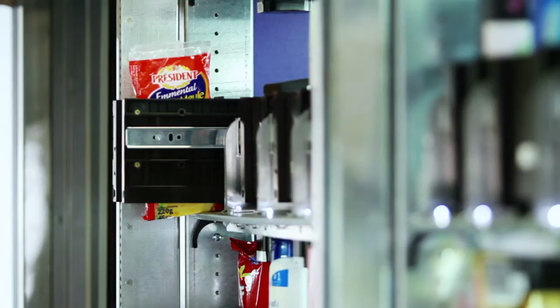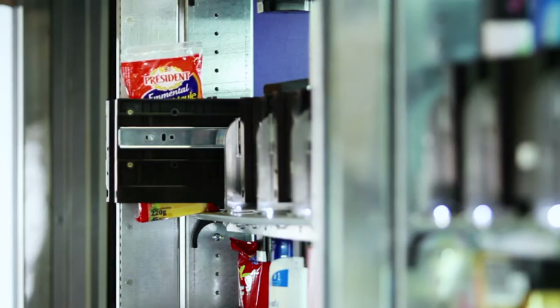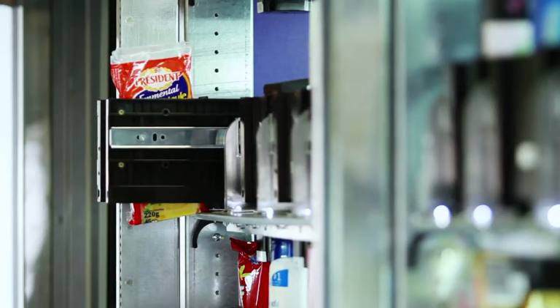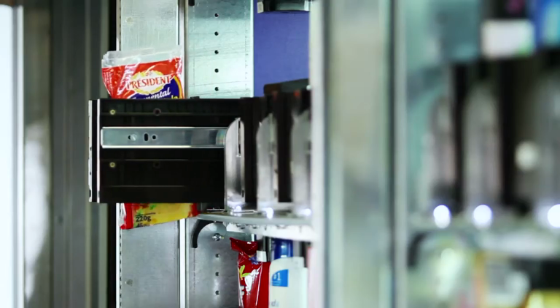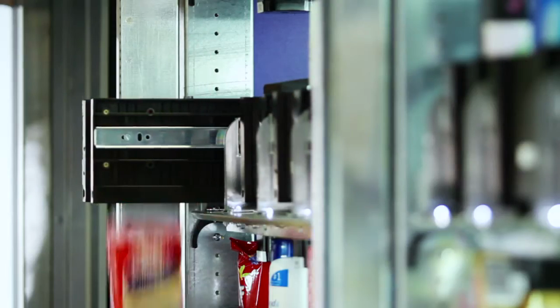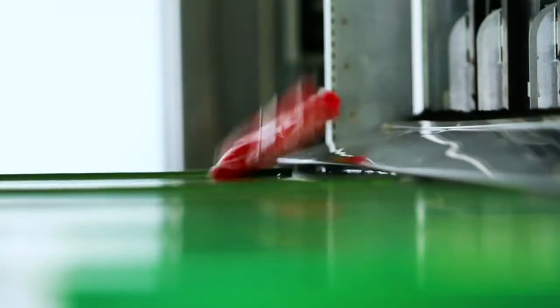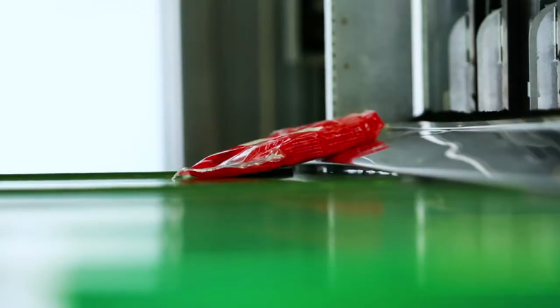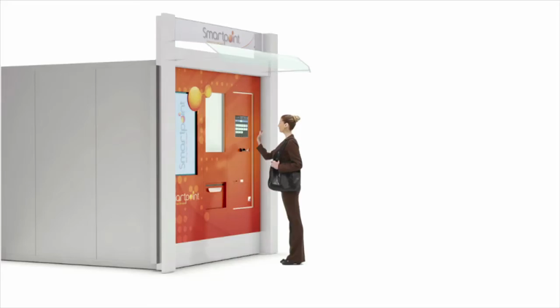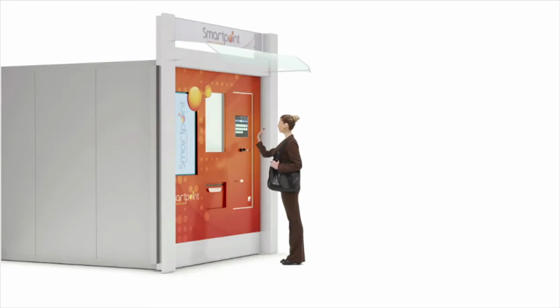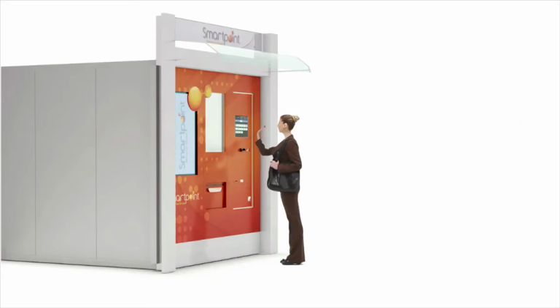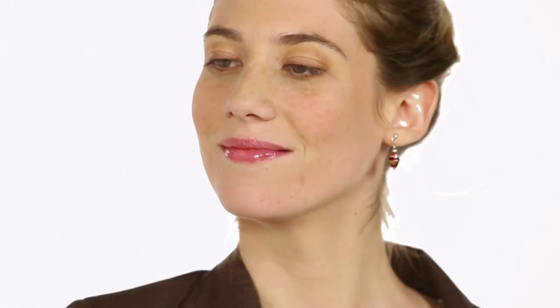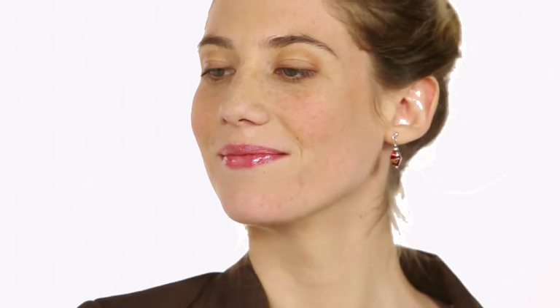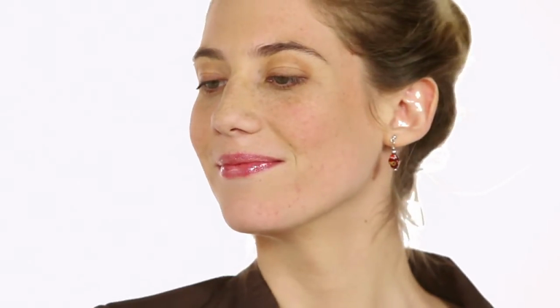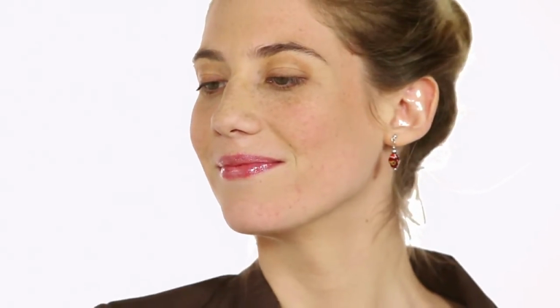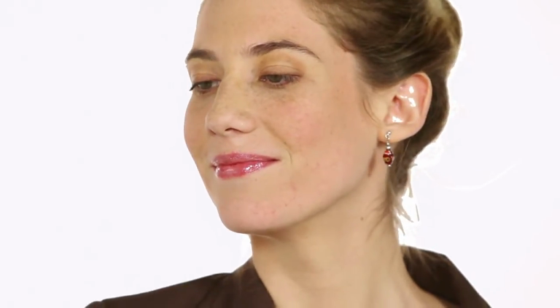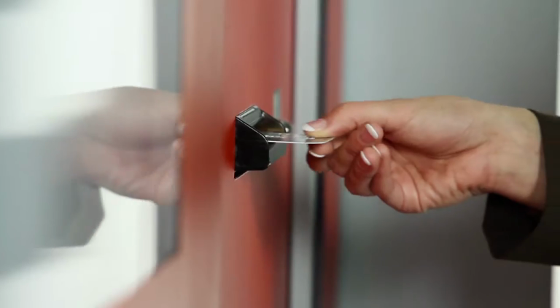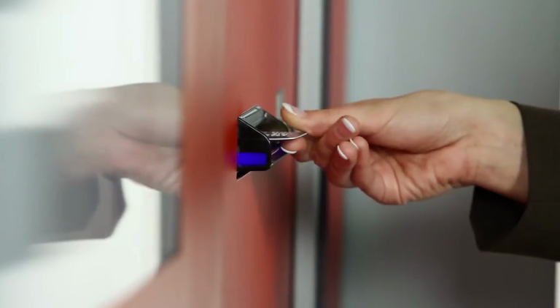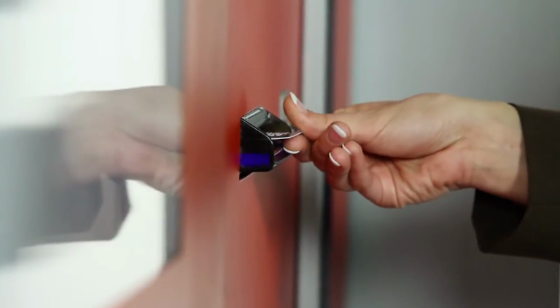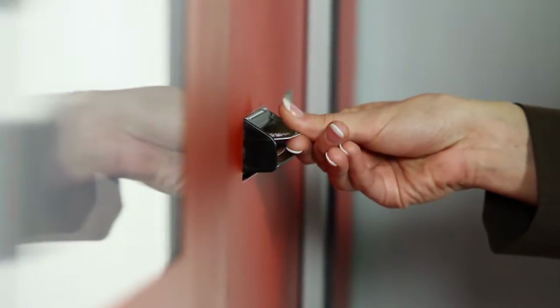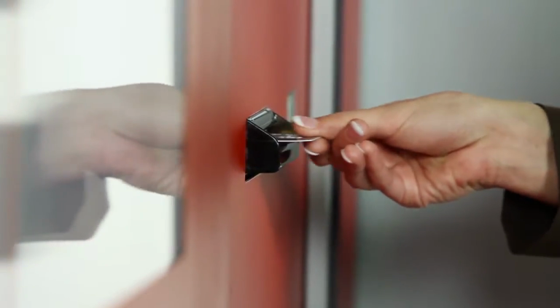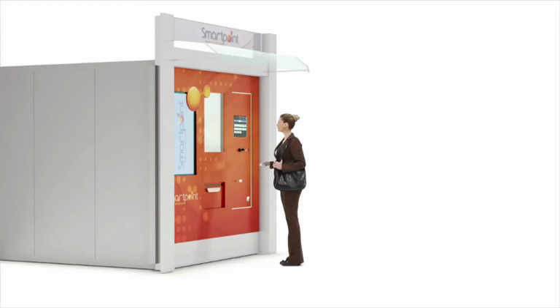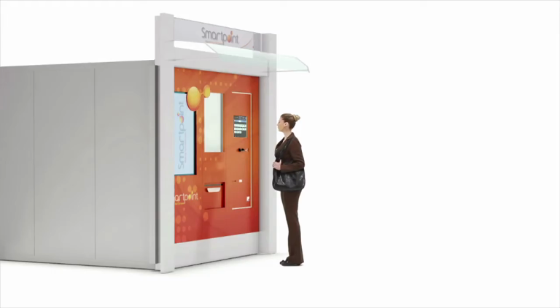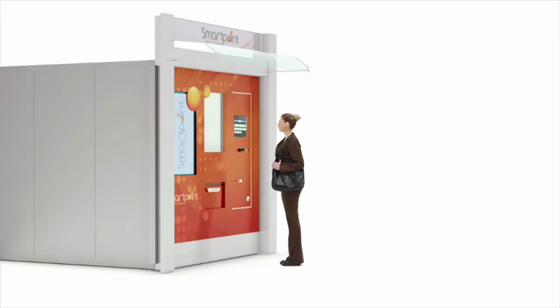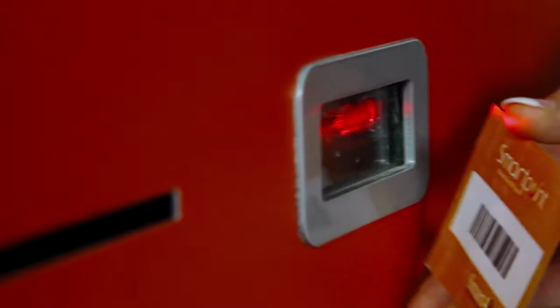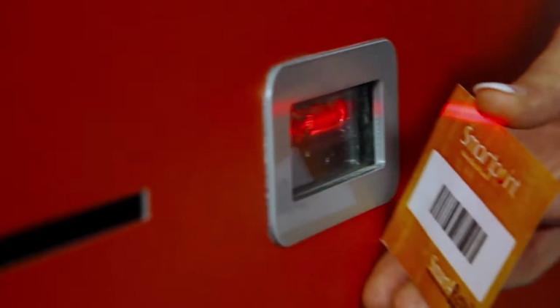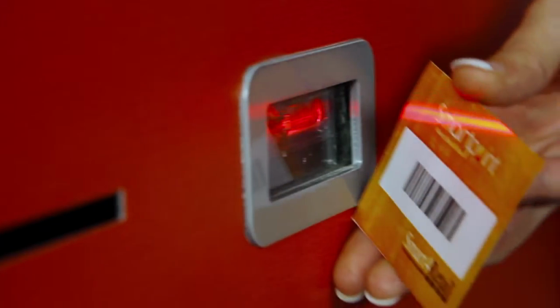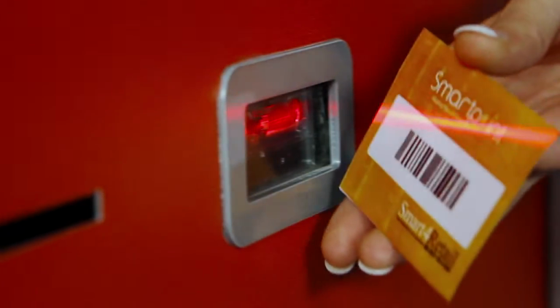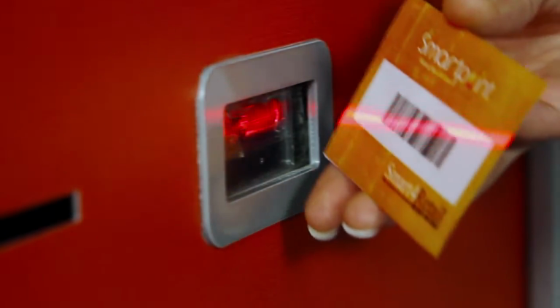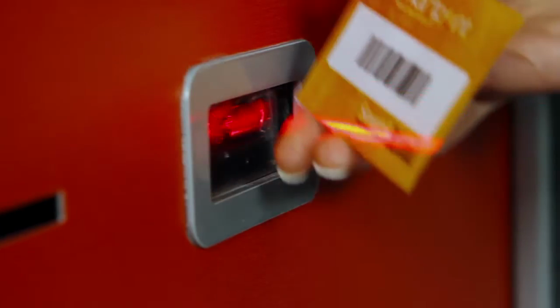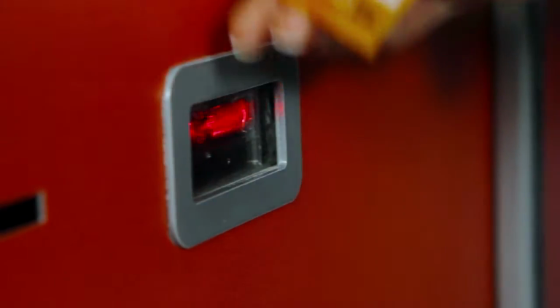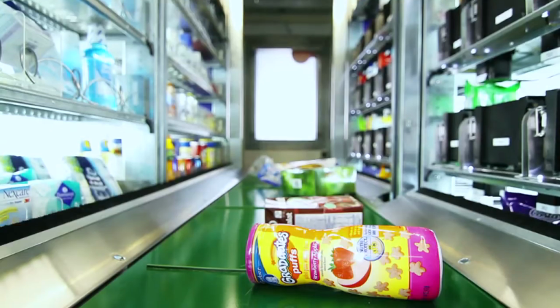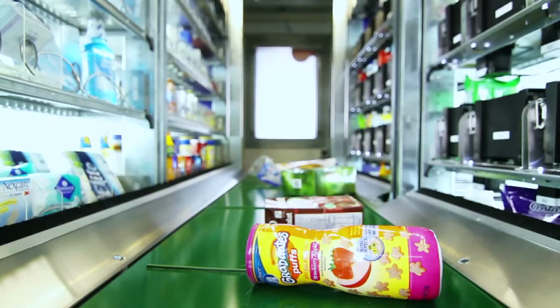SmartPoint accepts all forms of payment, including cash, debit and credit cards, coupons and vouchers.